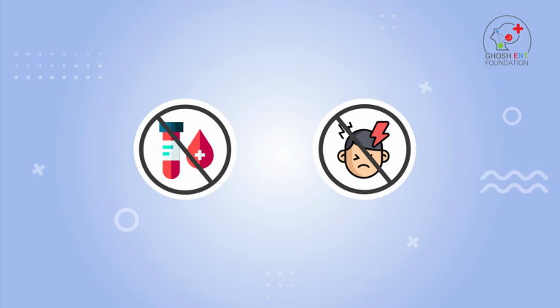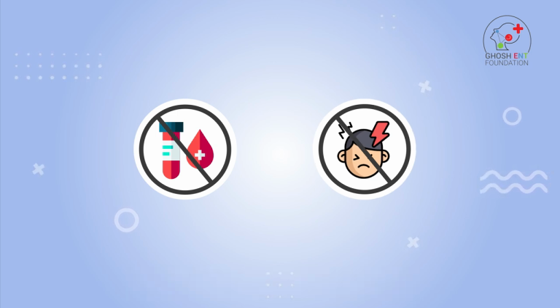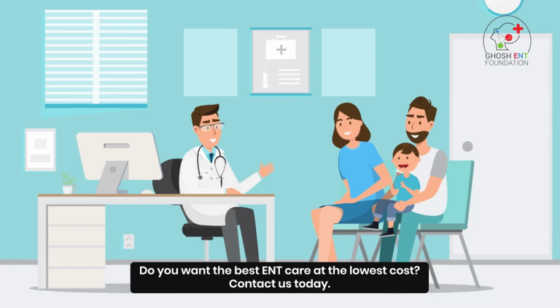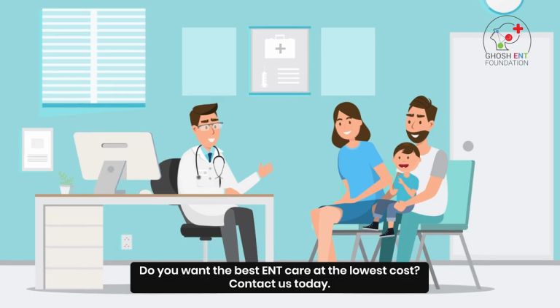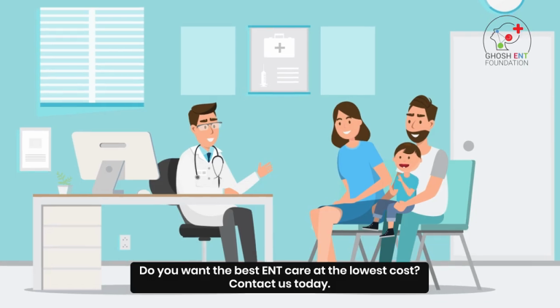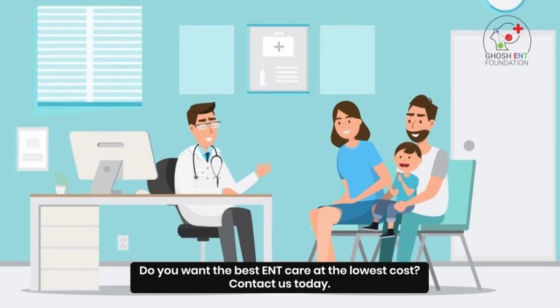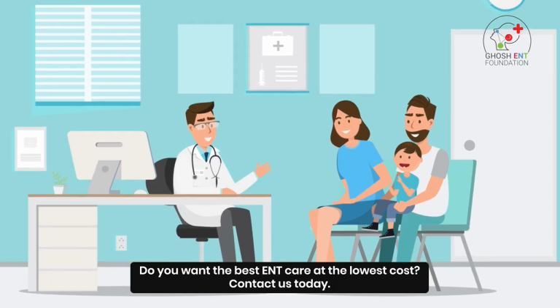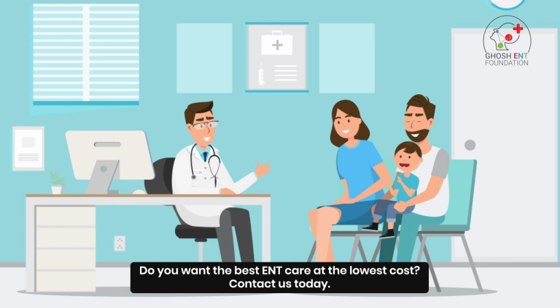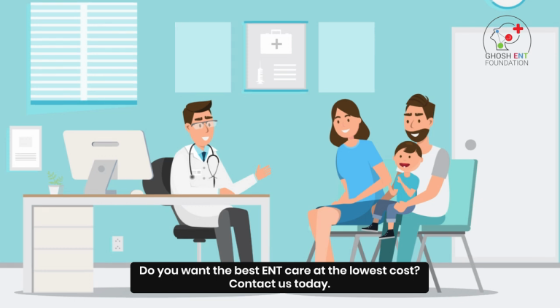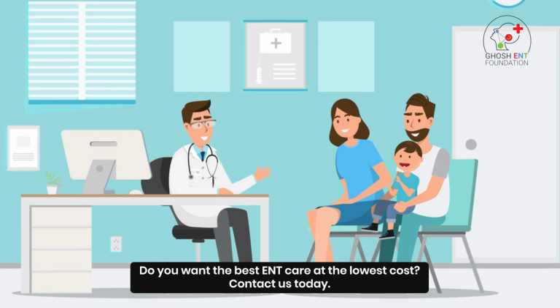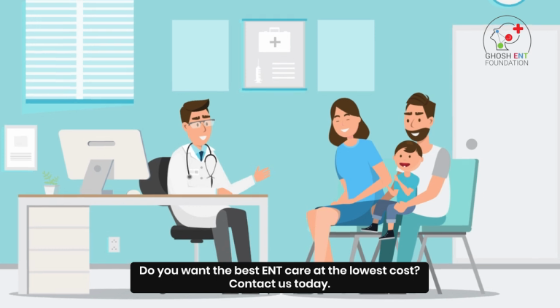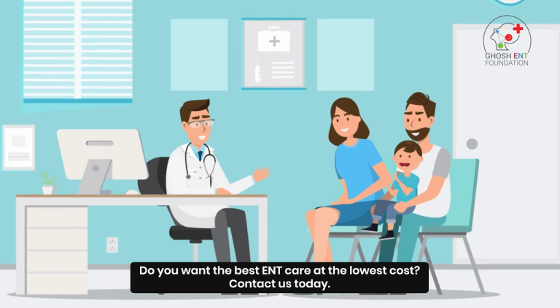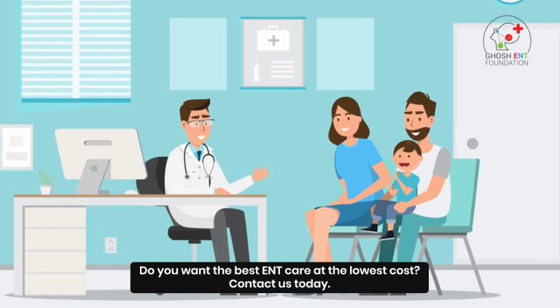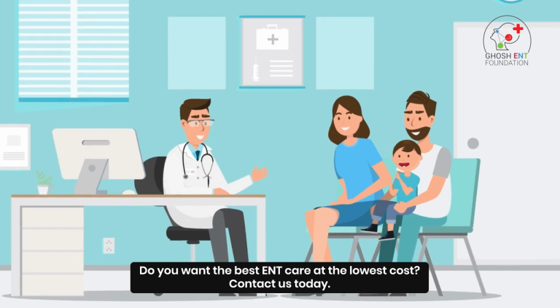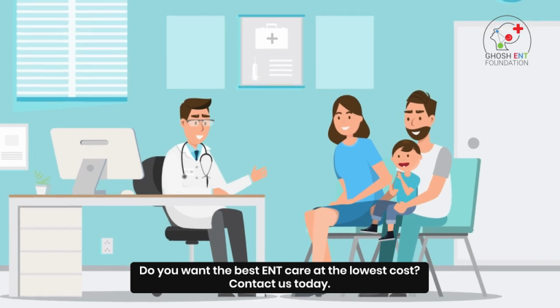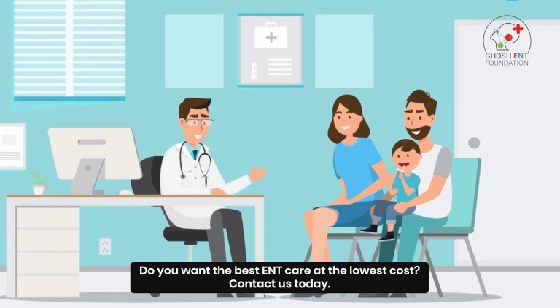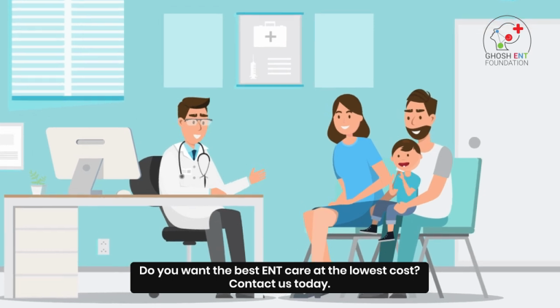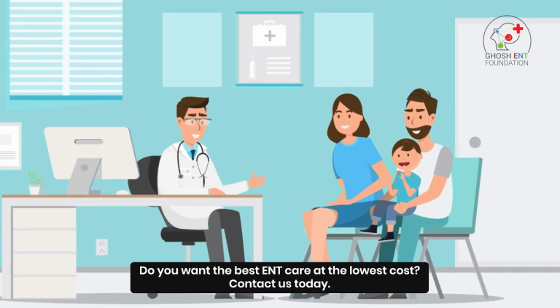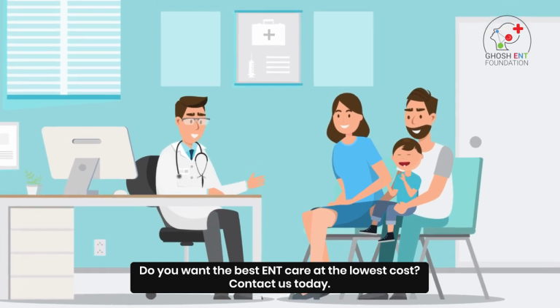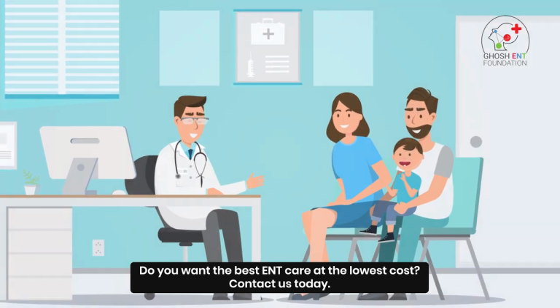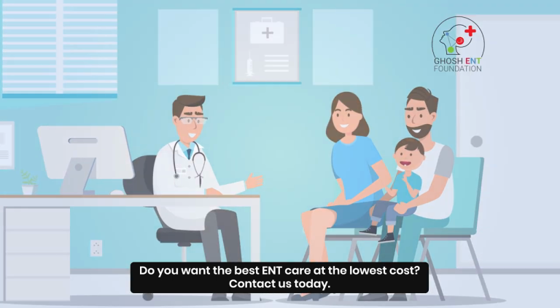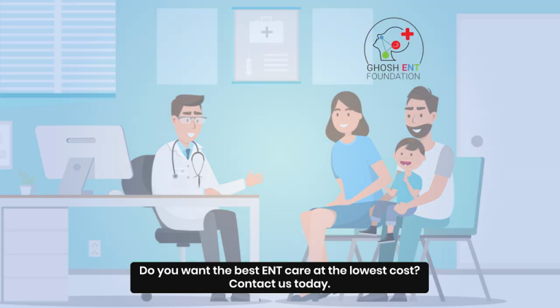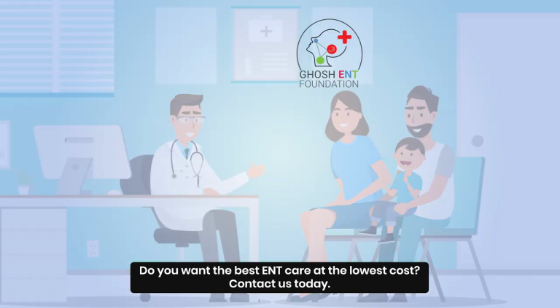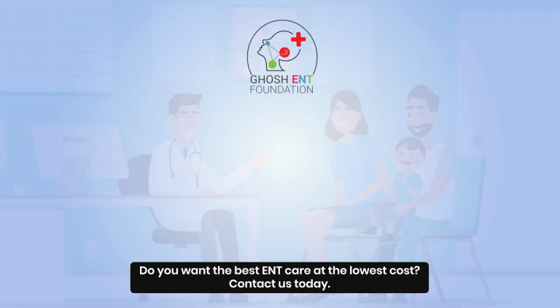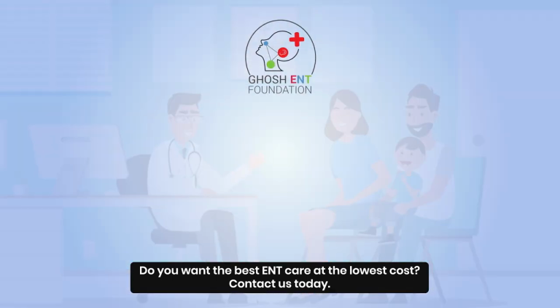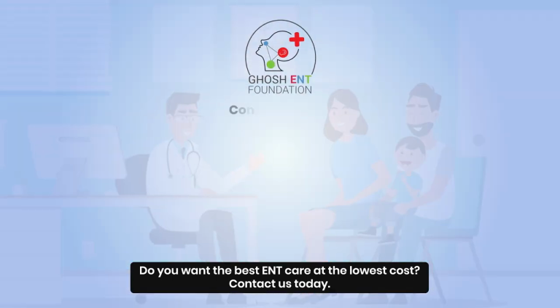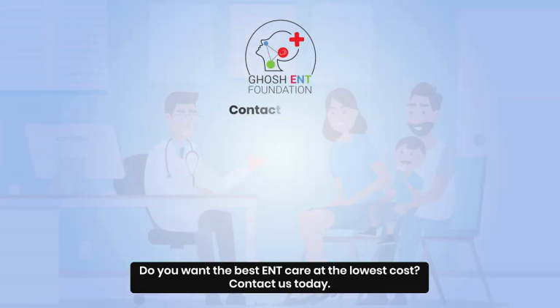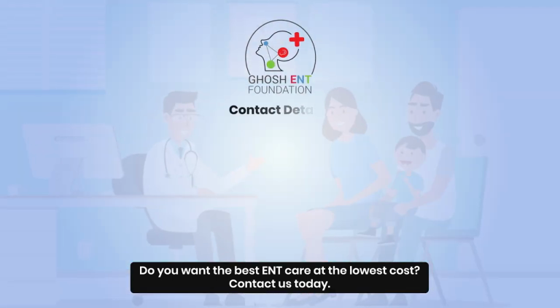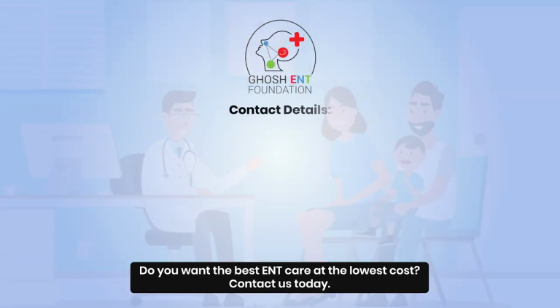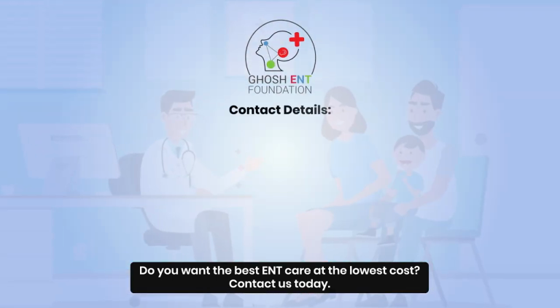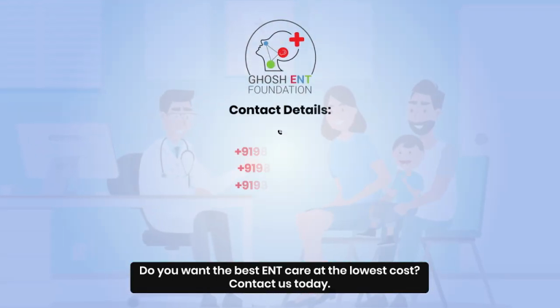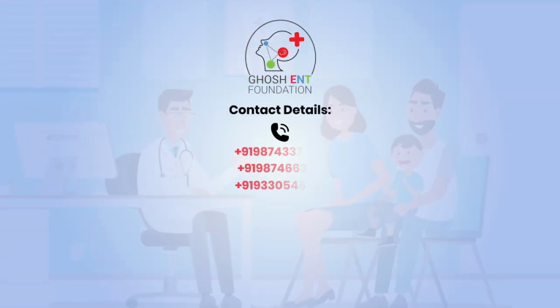Do you want the best ENT care at the lowest cost? Contact us today!